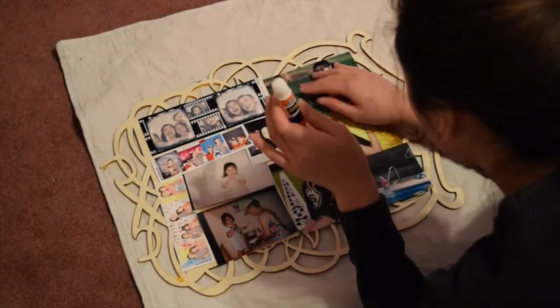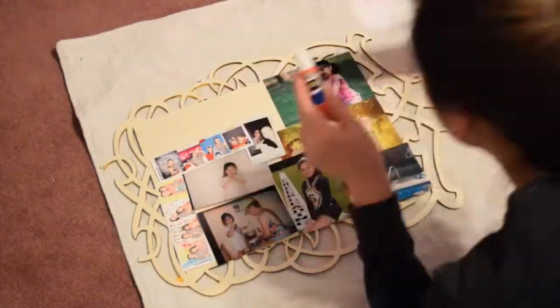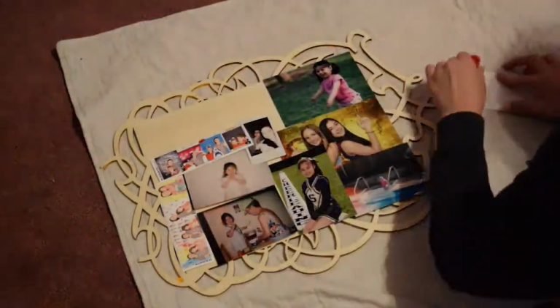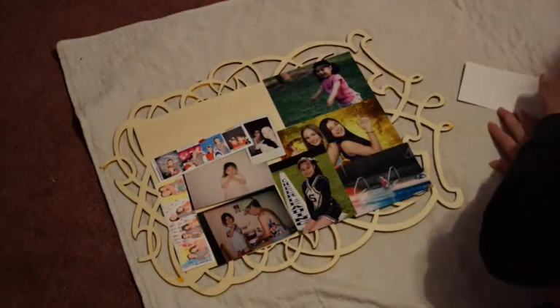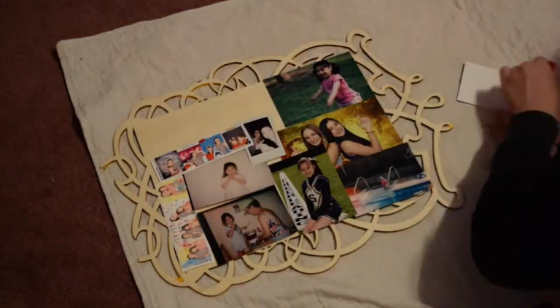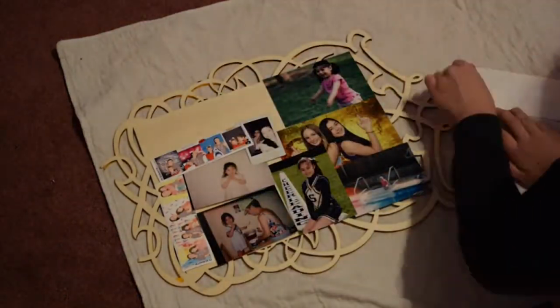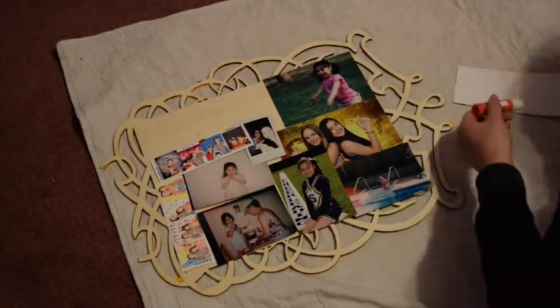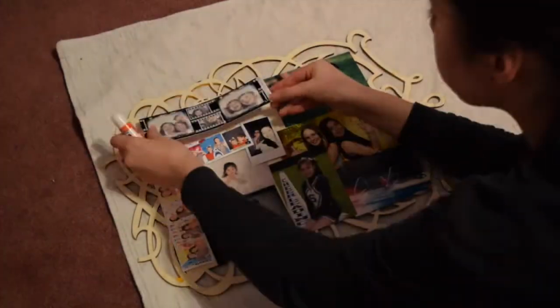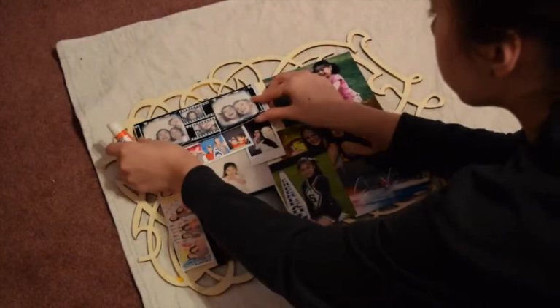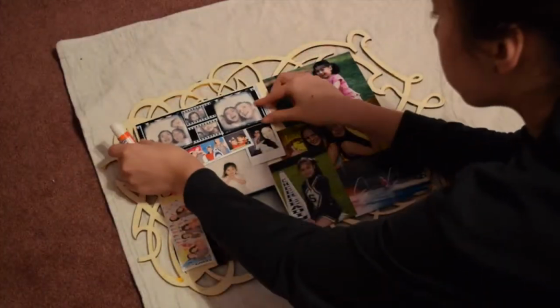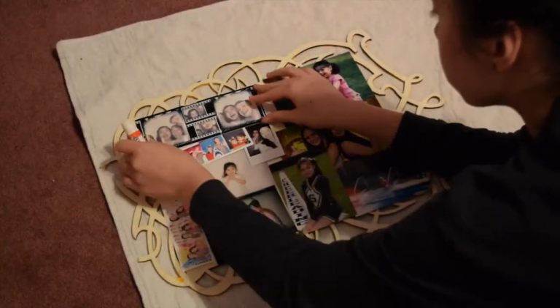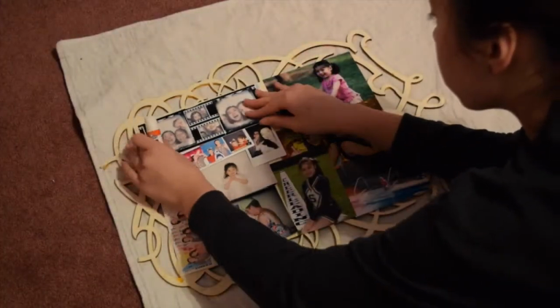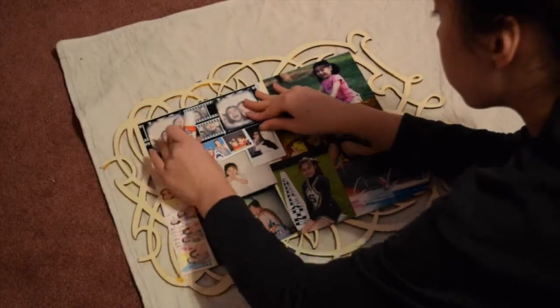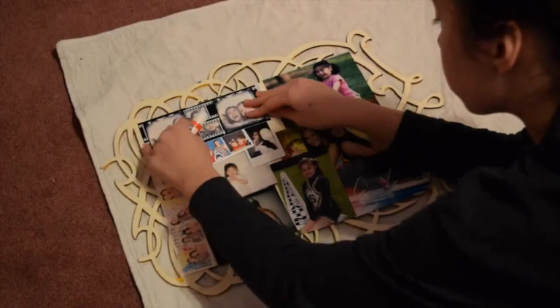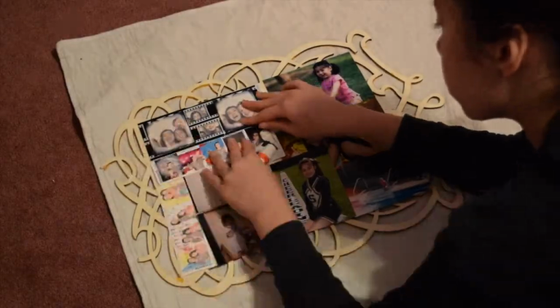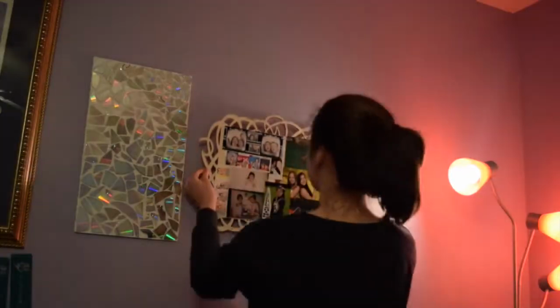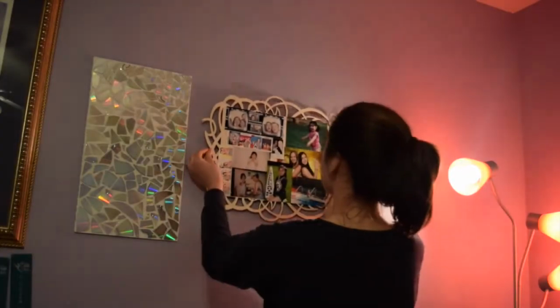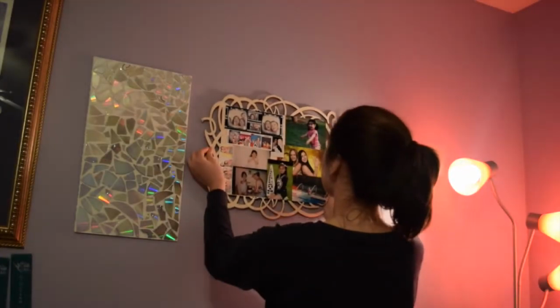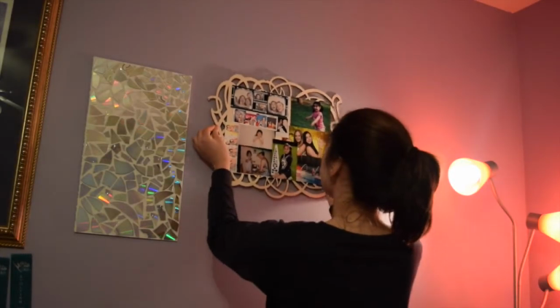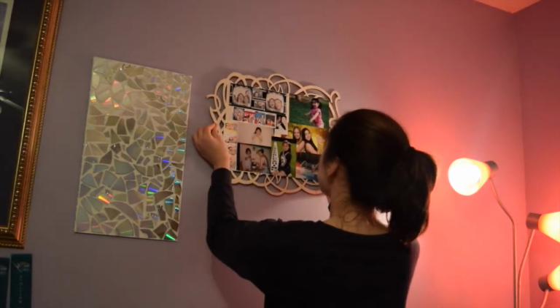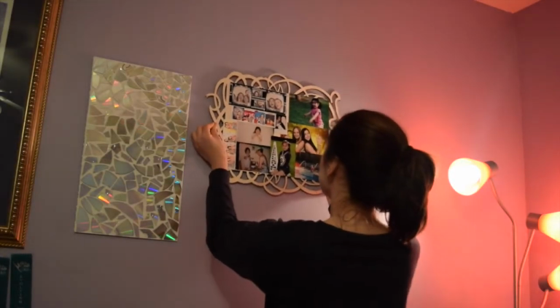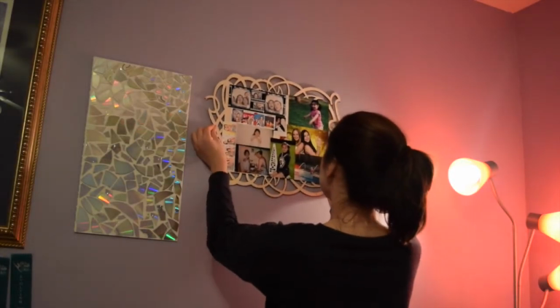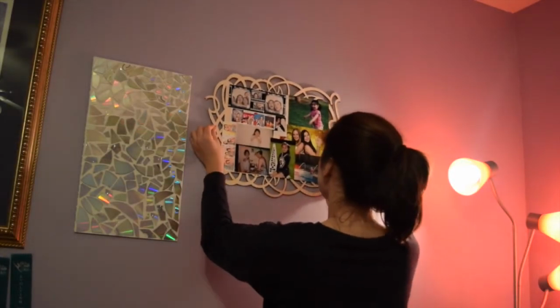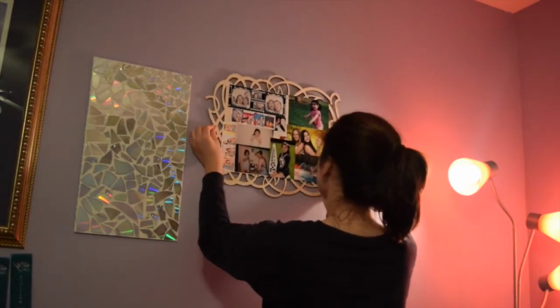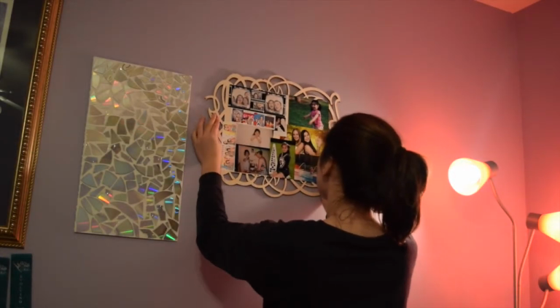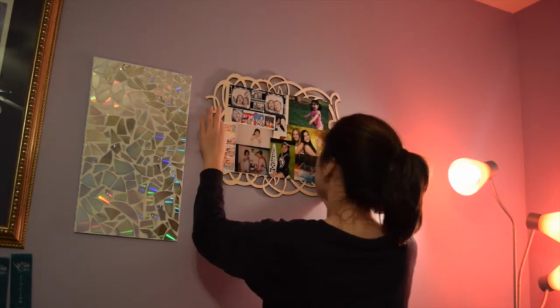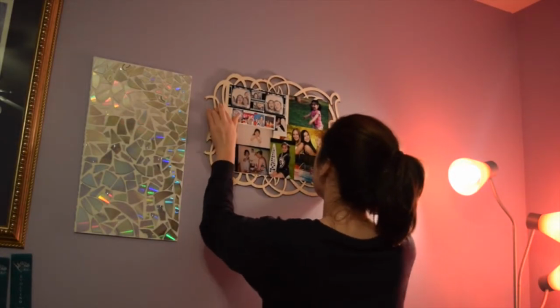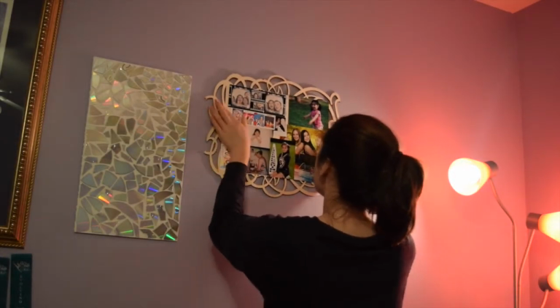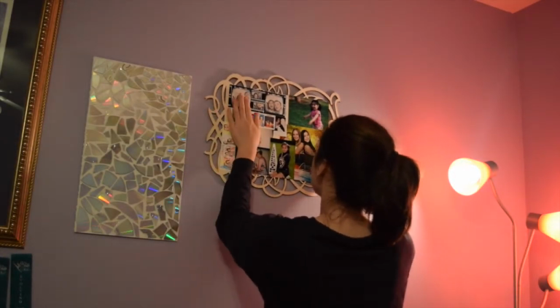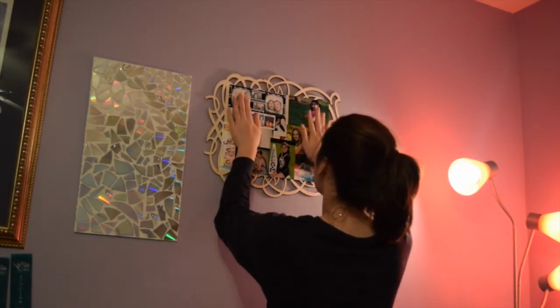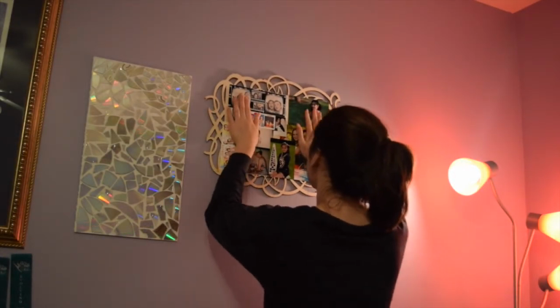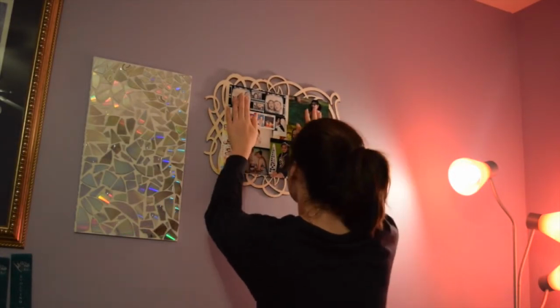Once I figured out where I want to place them, I just start gluing them on one by one. I just used command strips to hang mine up and there it is.